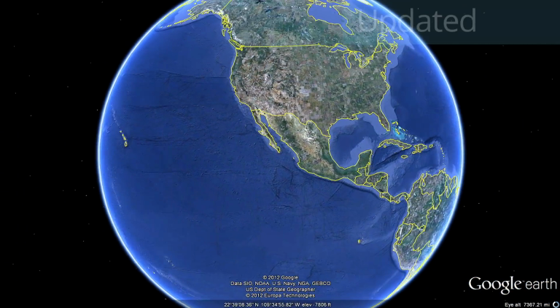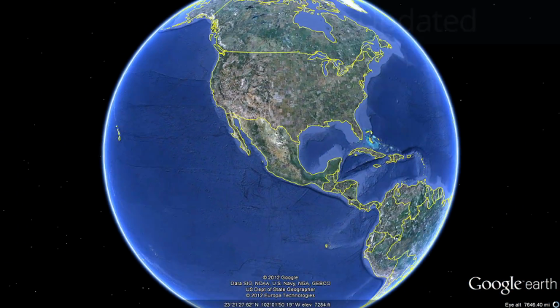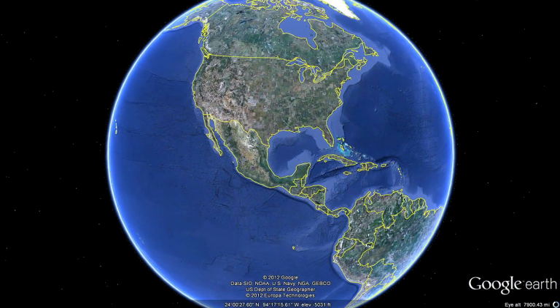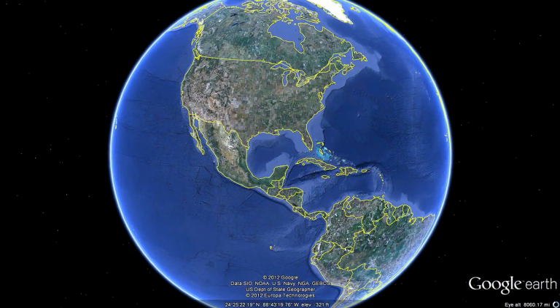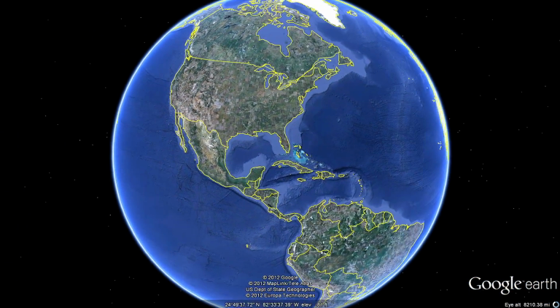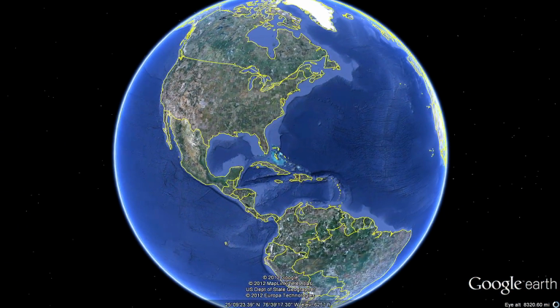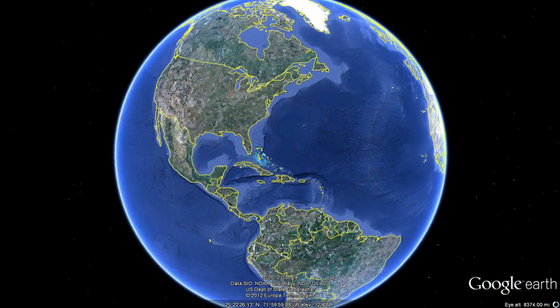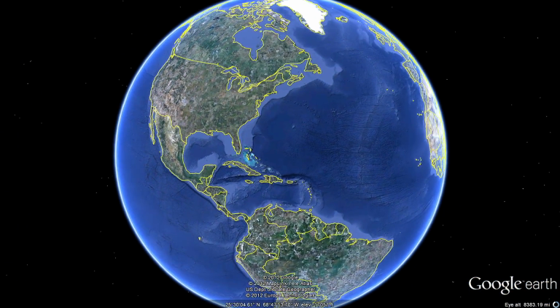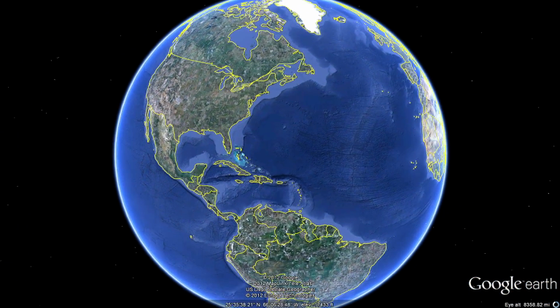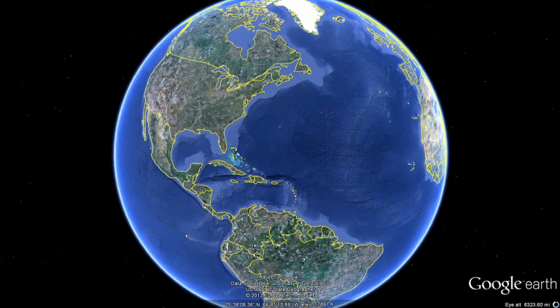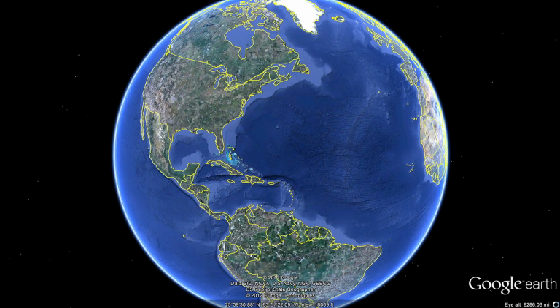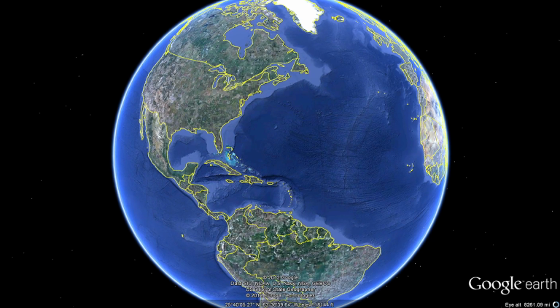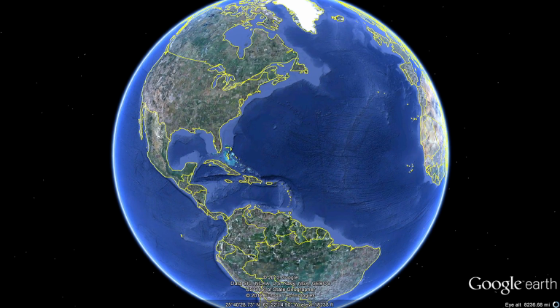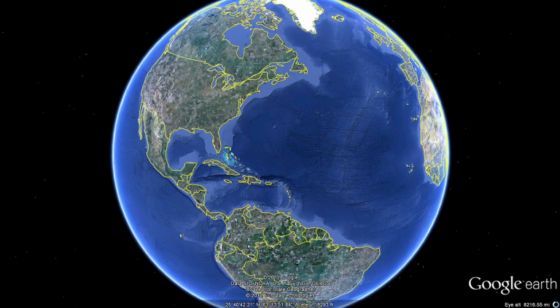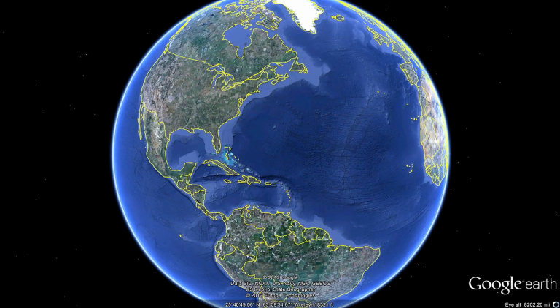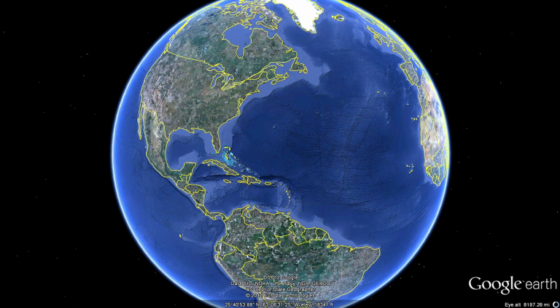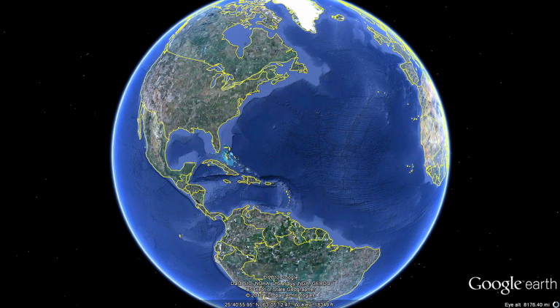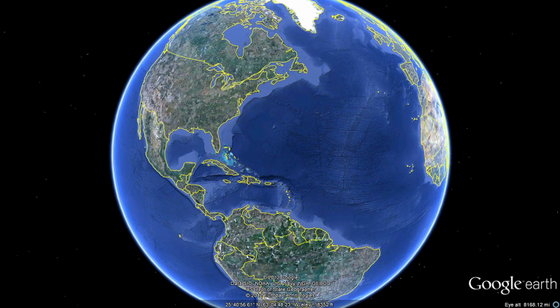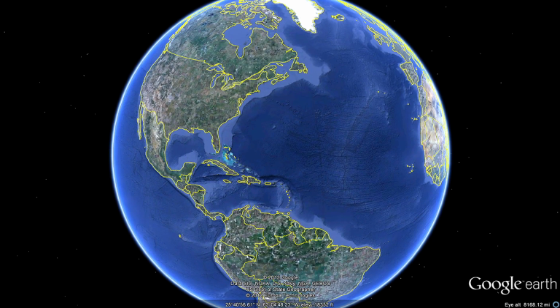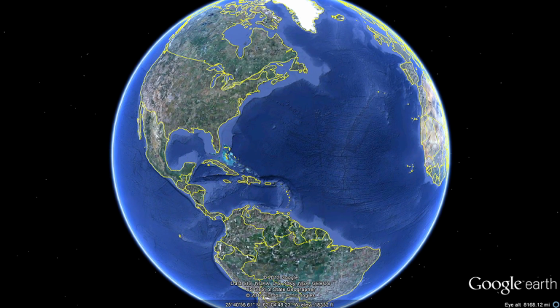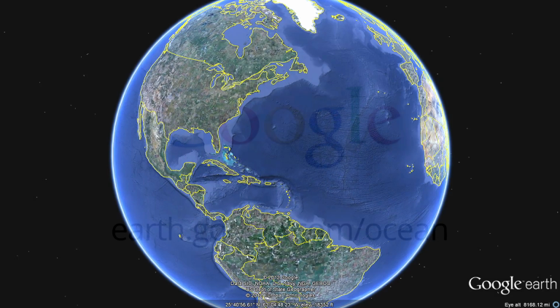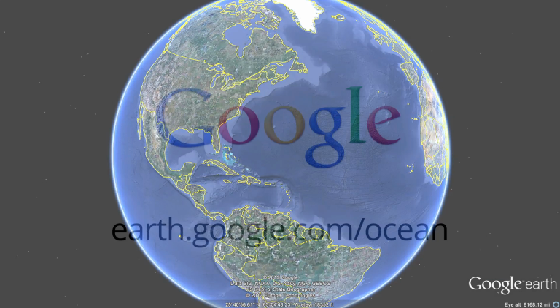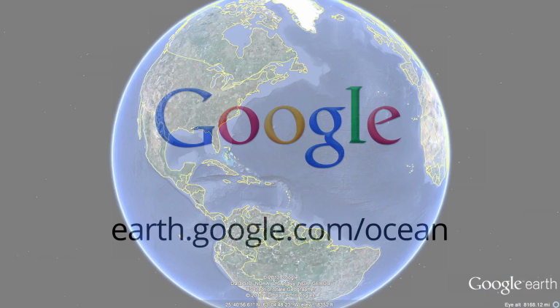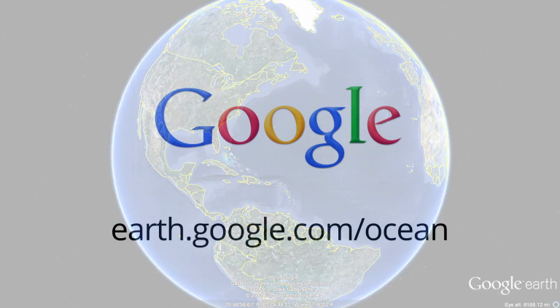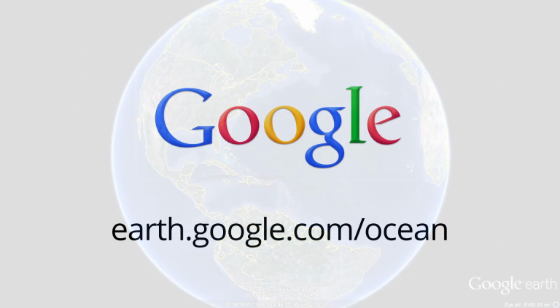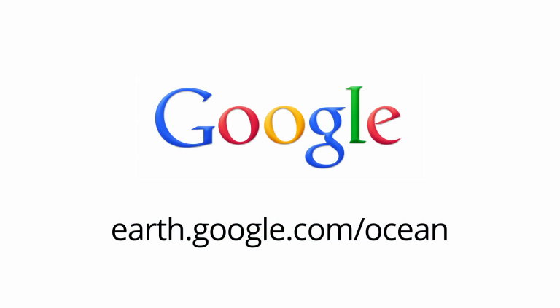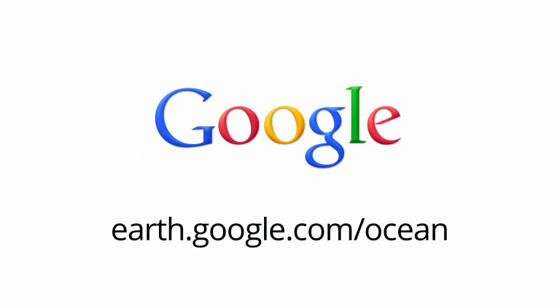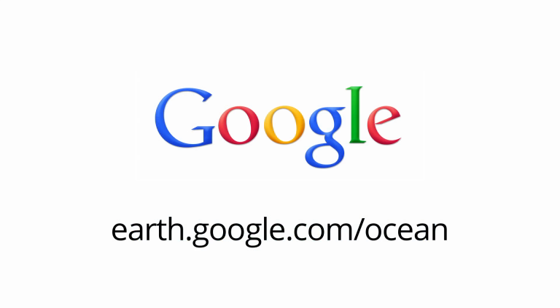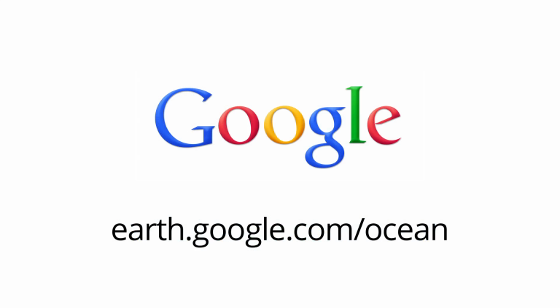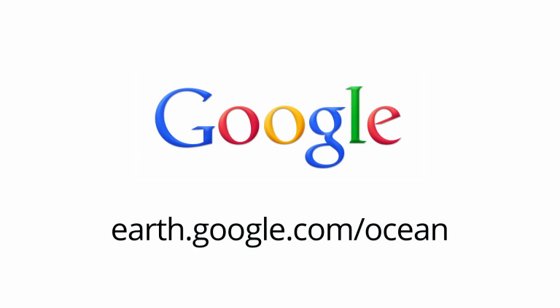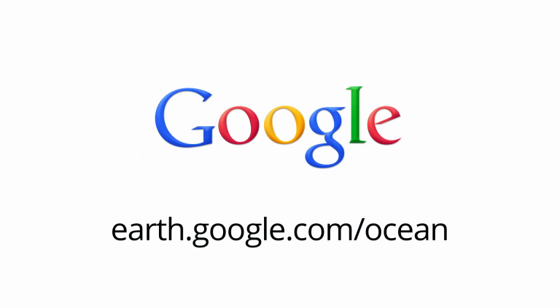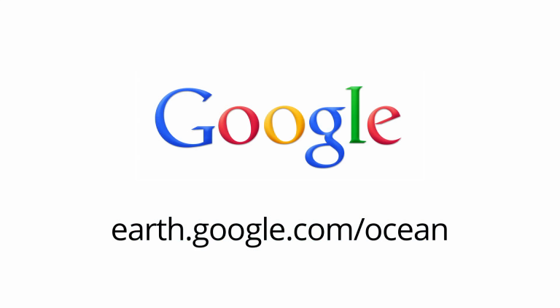Discover the oceans of our planet today using Google Earth. To be continued...